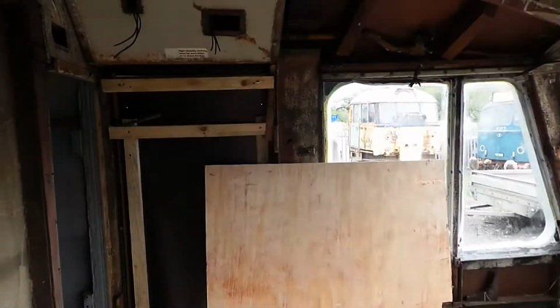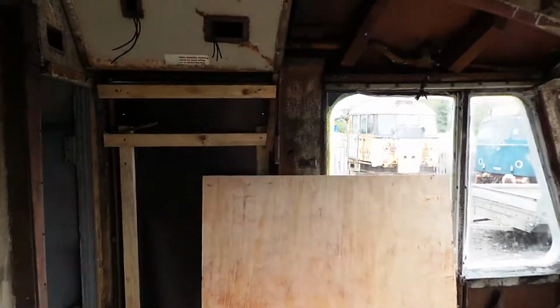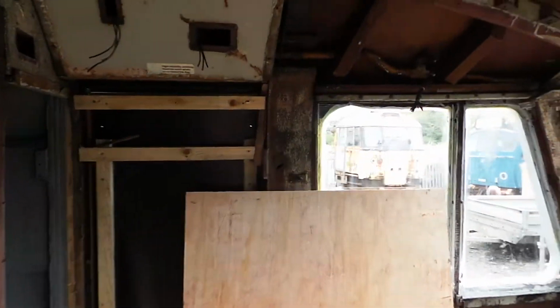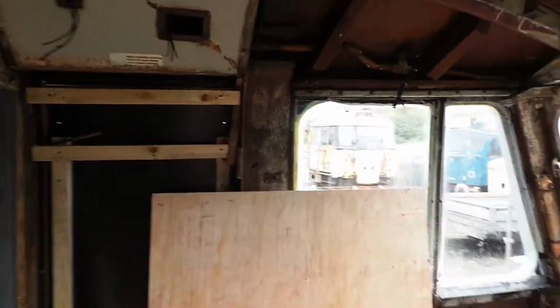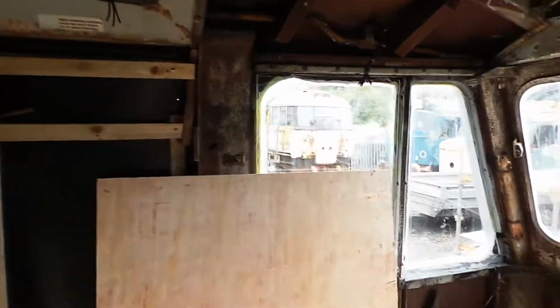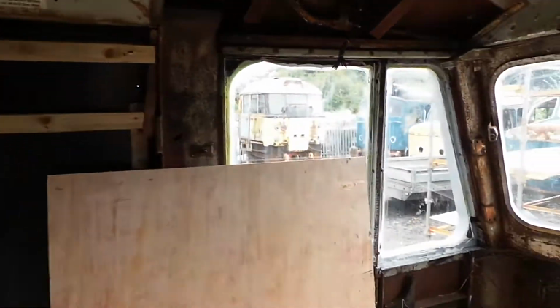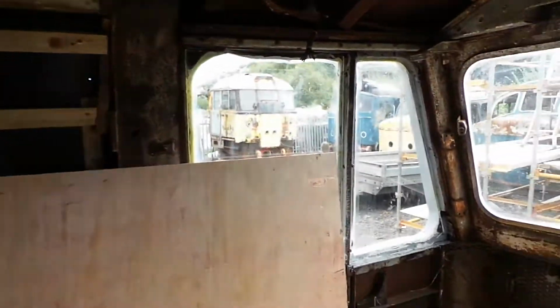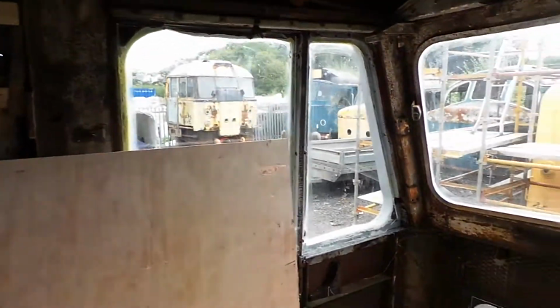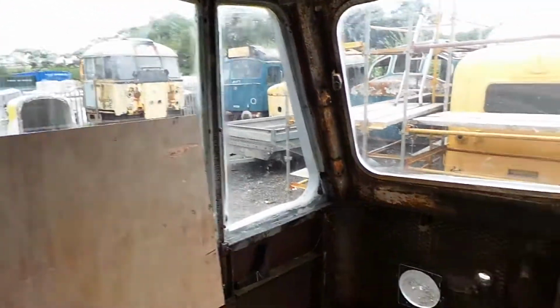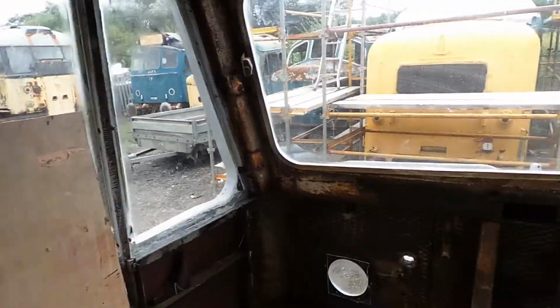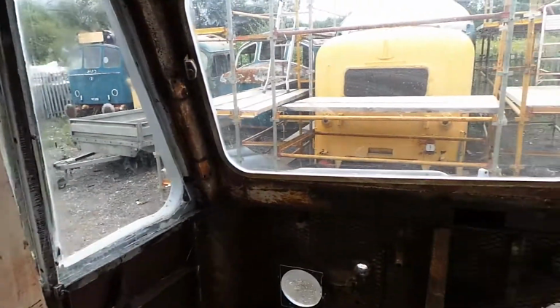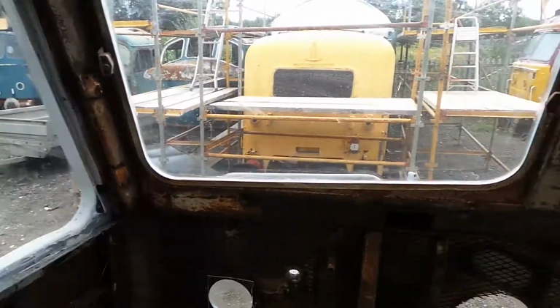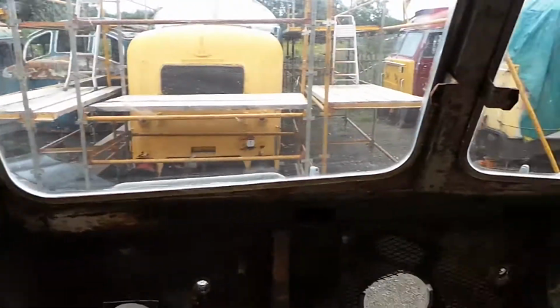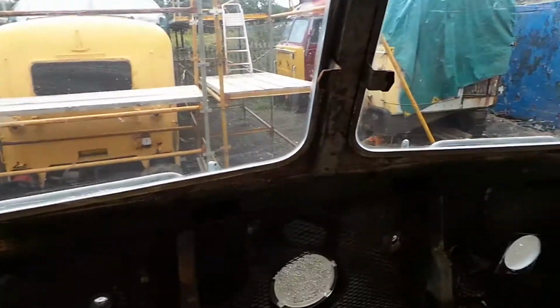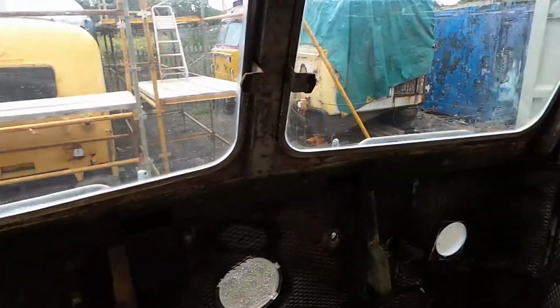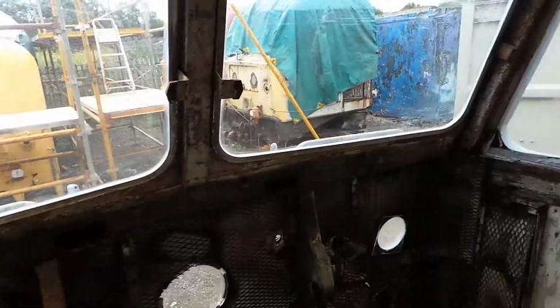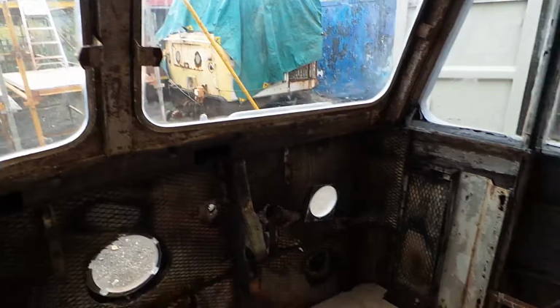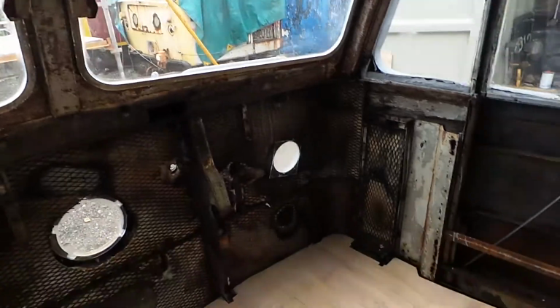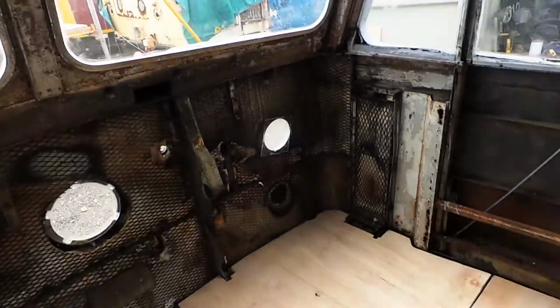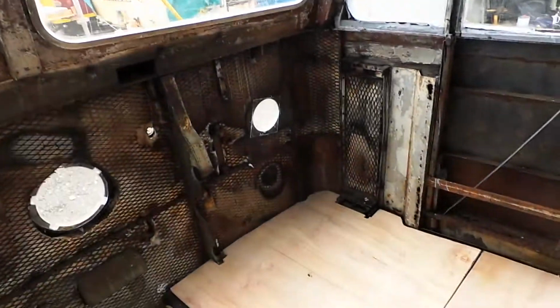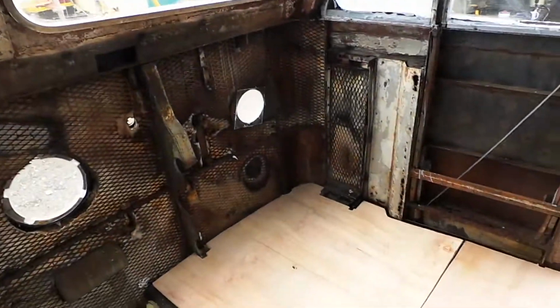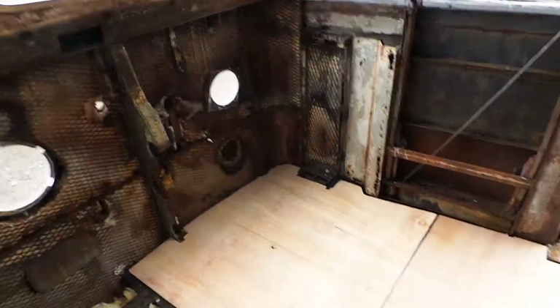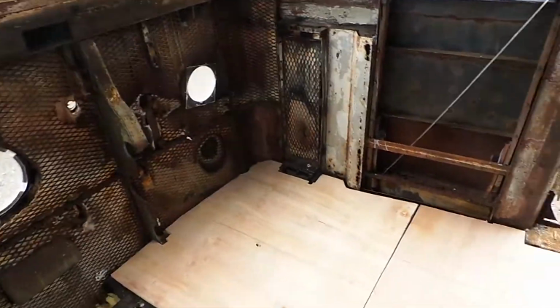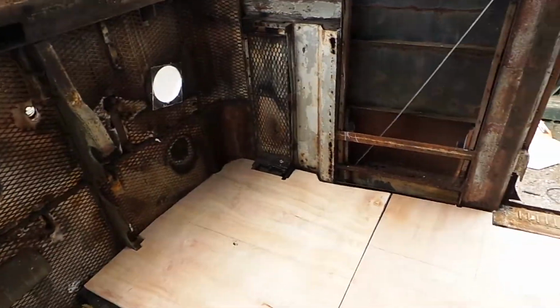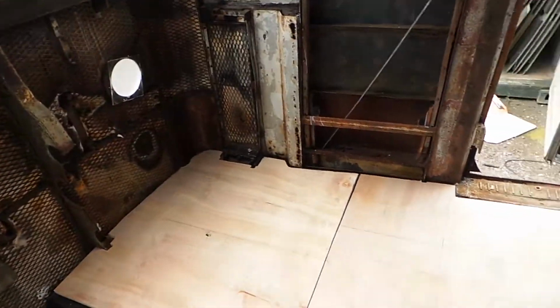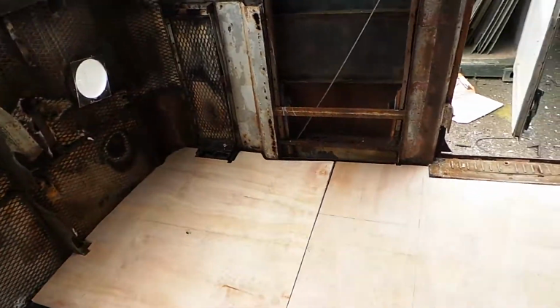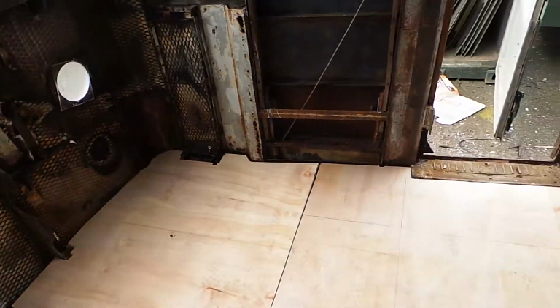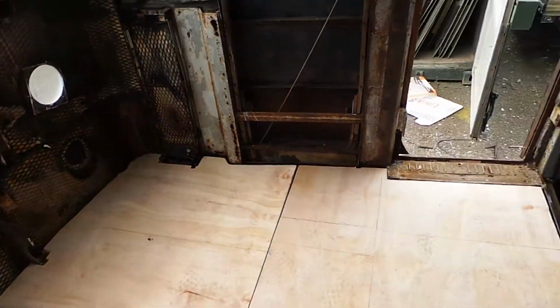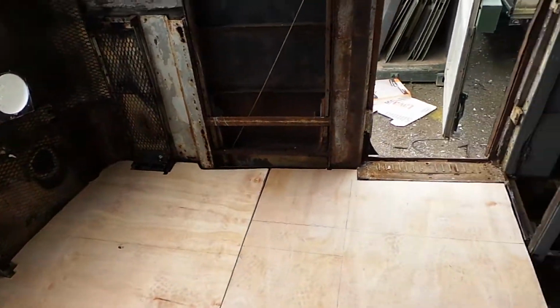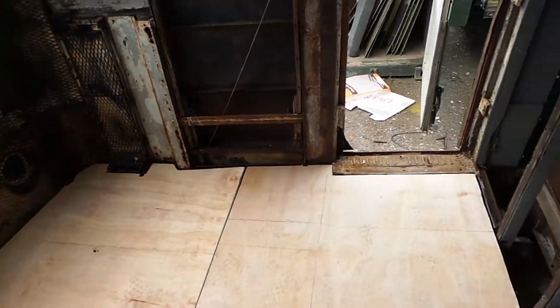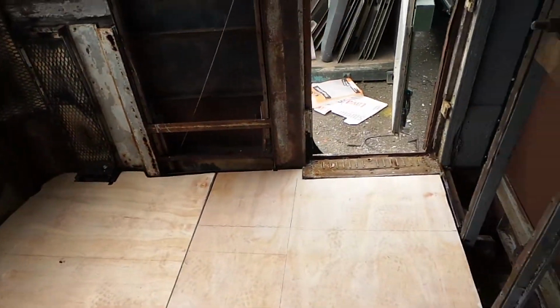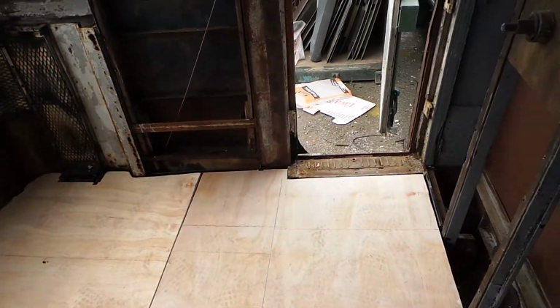Next job then is just a coat of paint inside and we've got a storeroom. We can just concentrate efforts then on the outside.